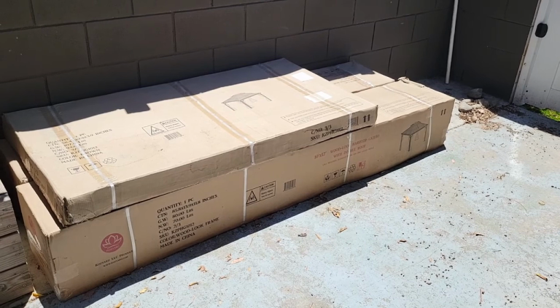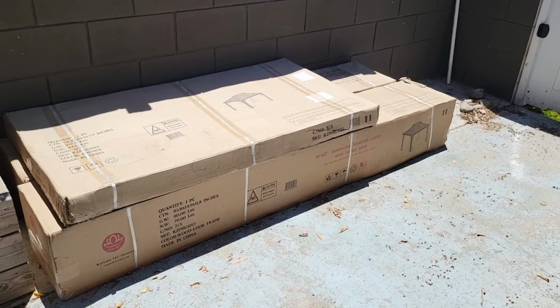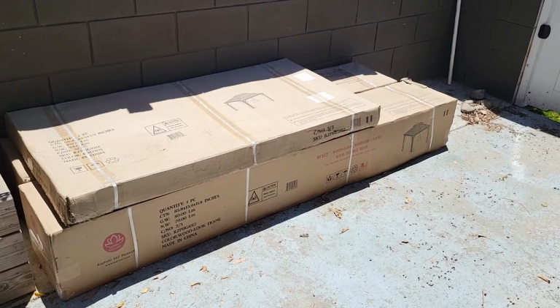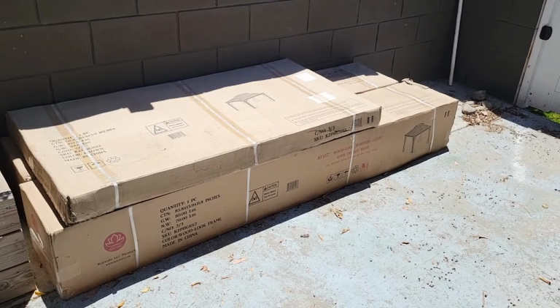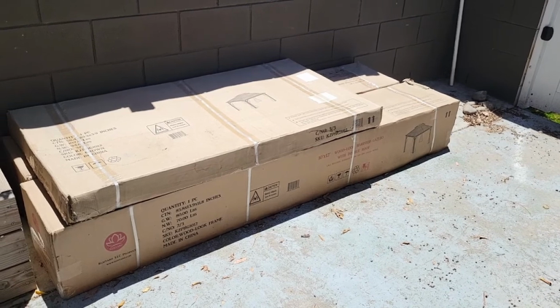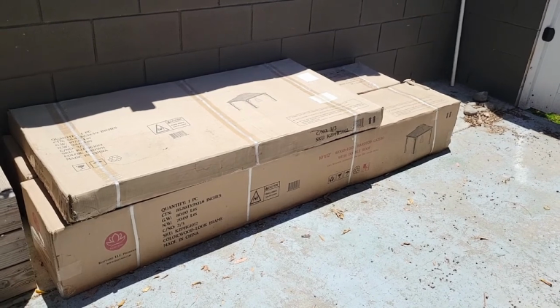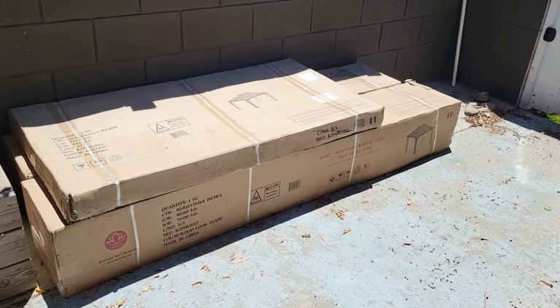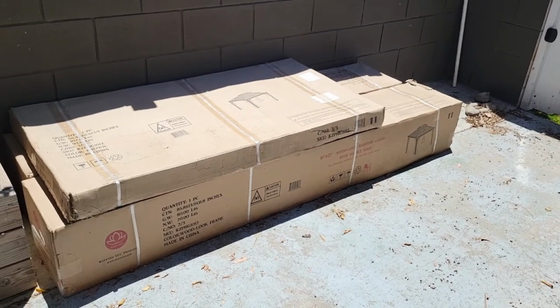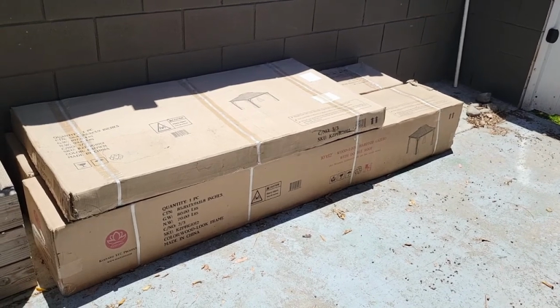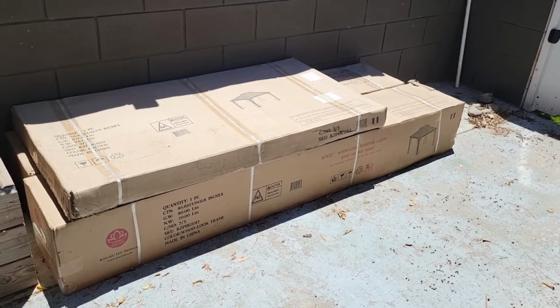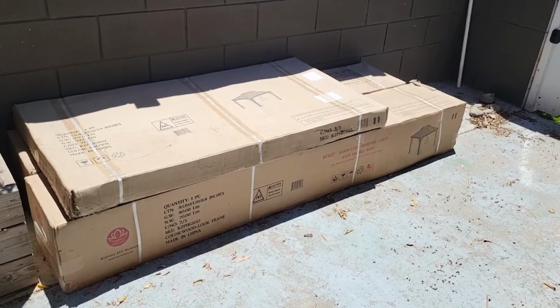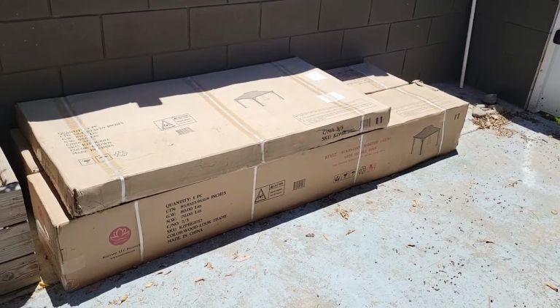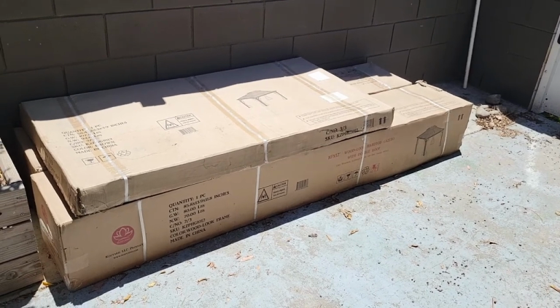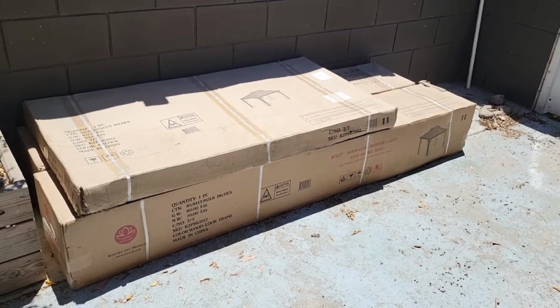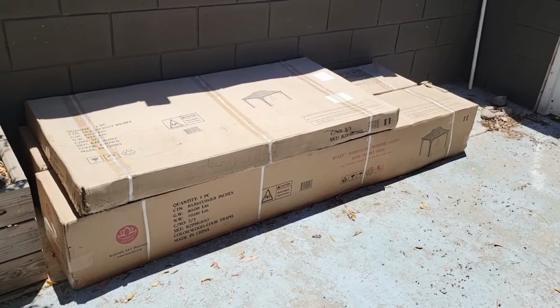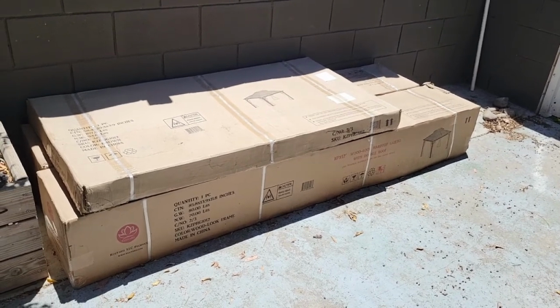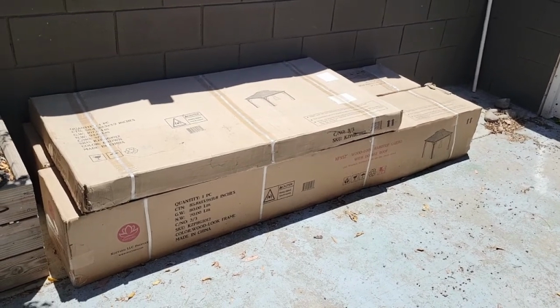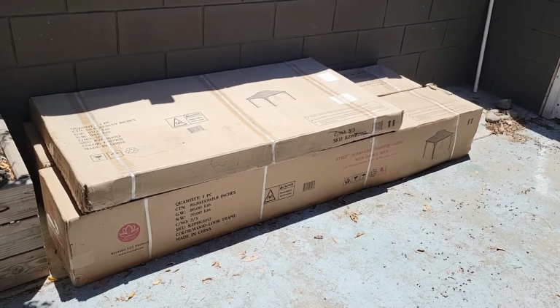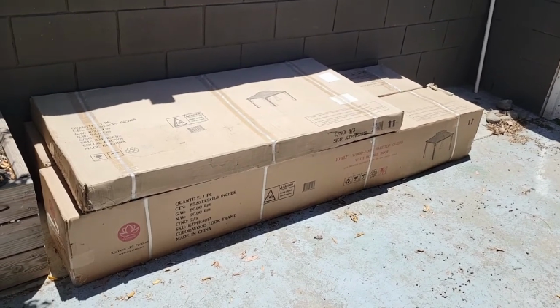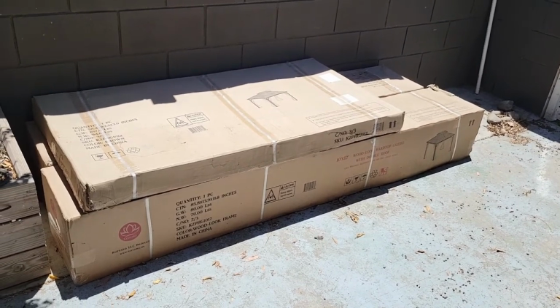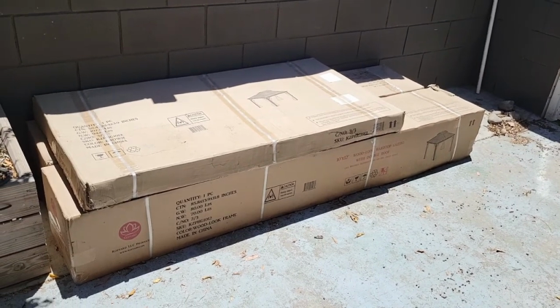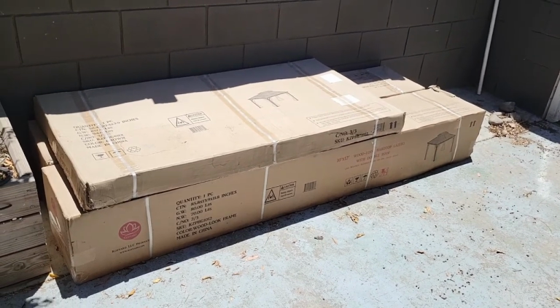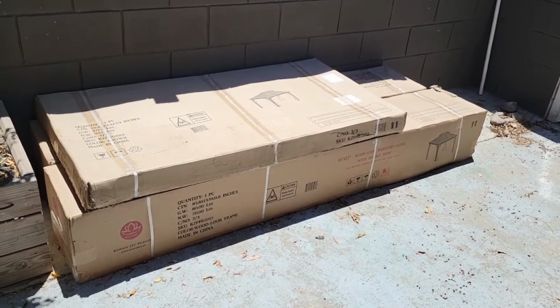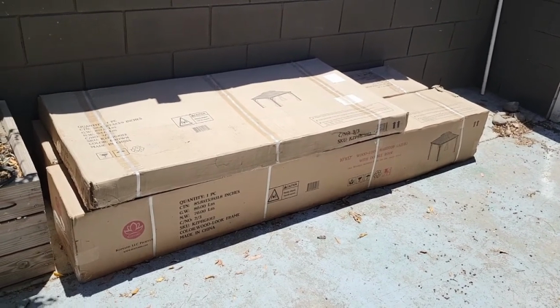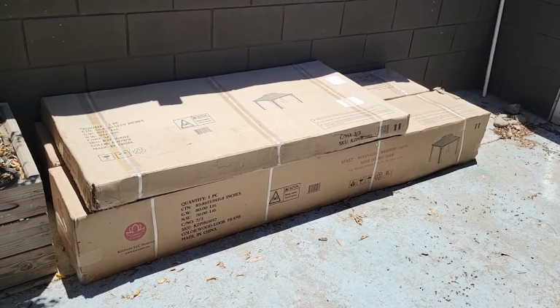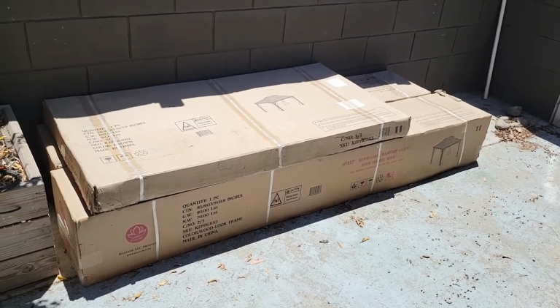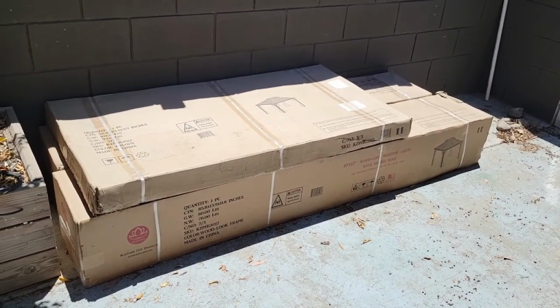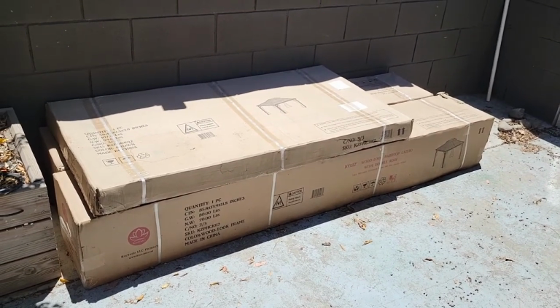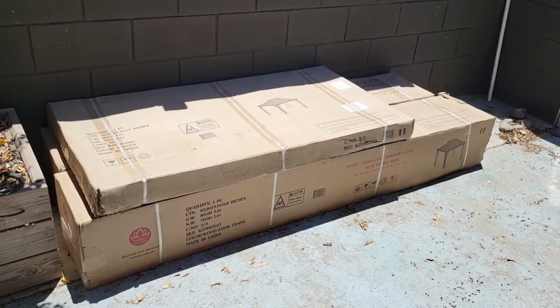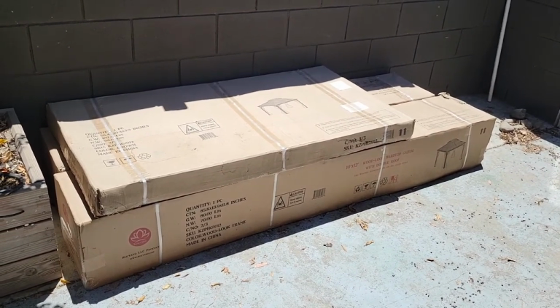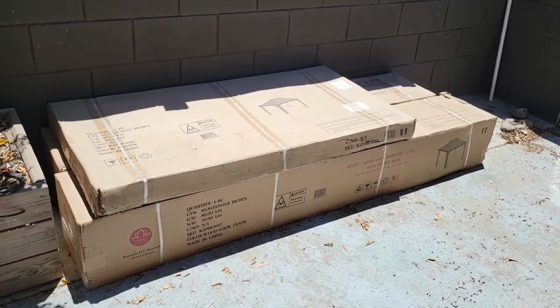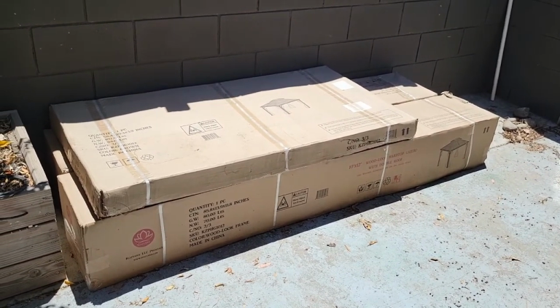This is the gazebo that I'll be putting together. It came in three boxes, and I had to pick it up at the store.